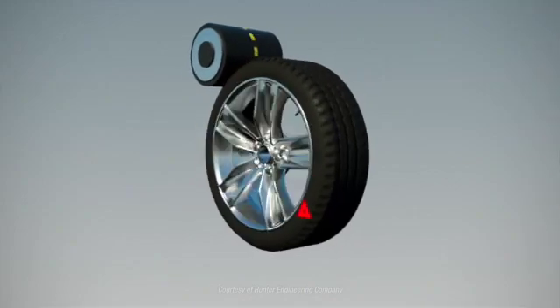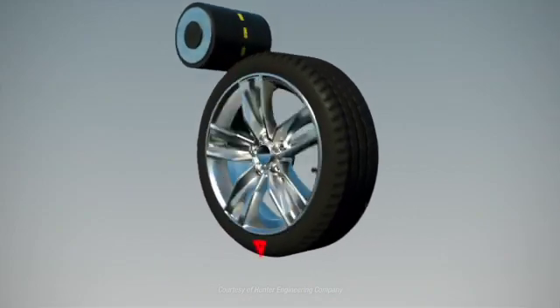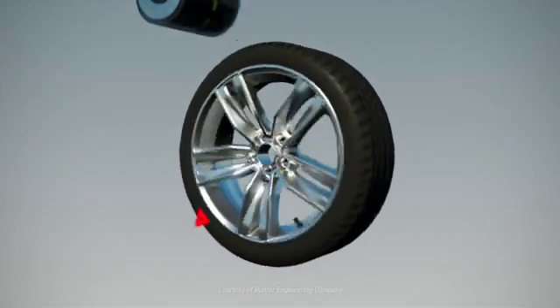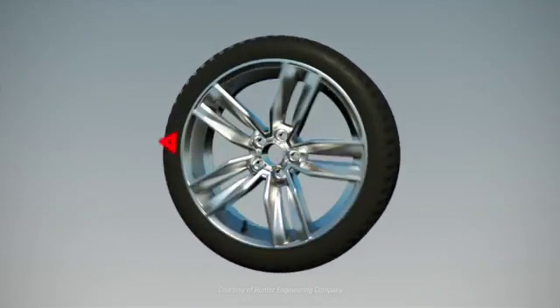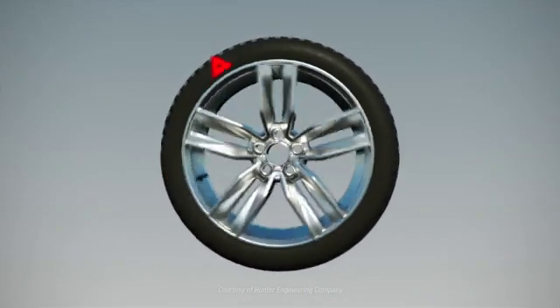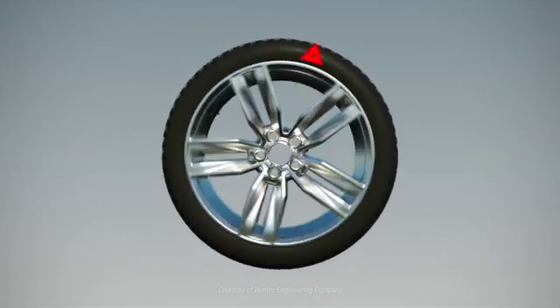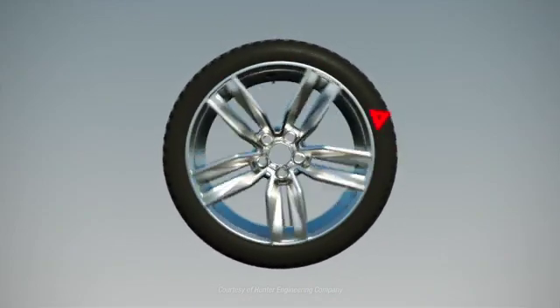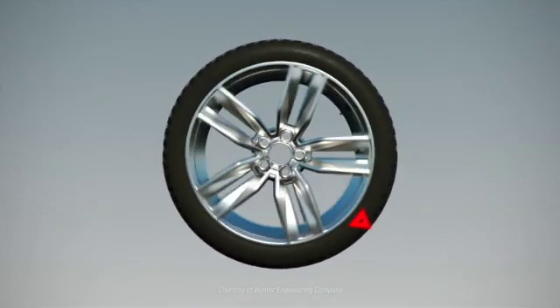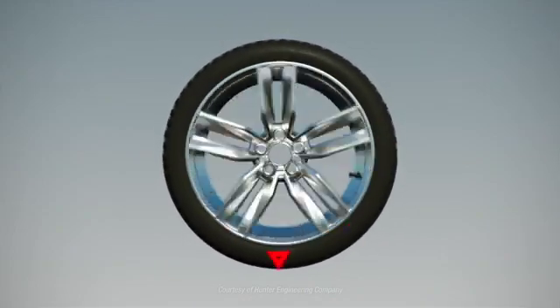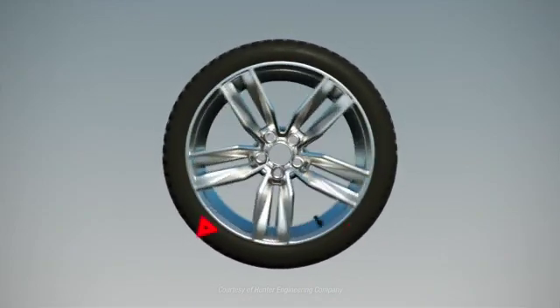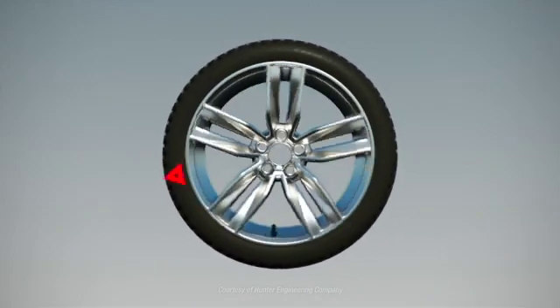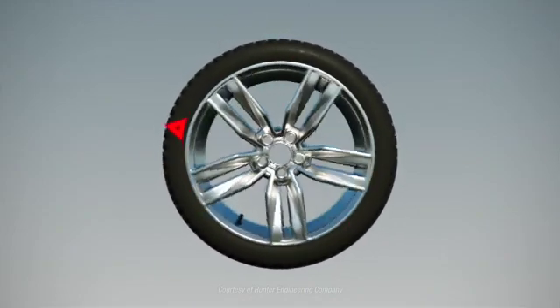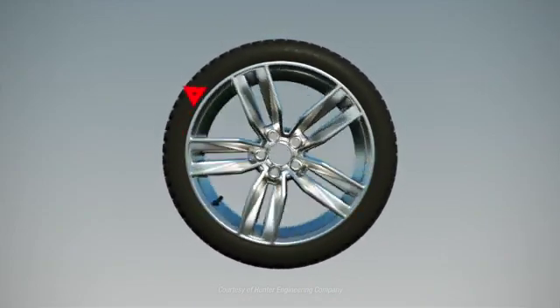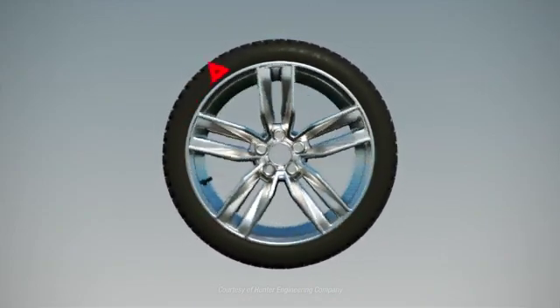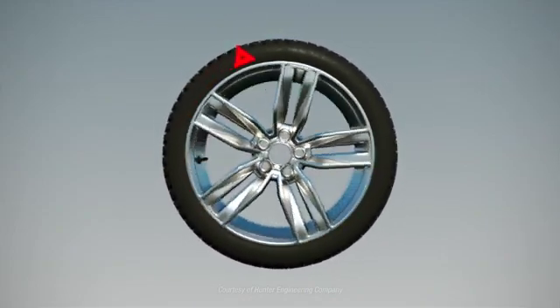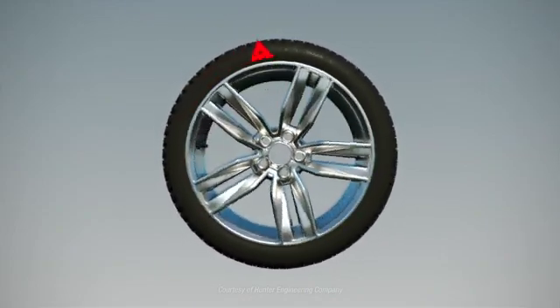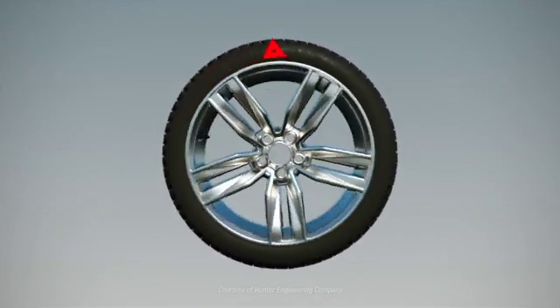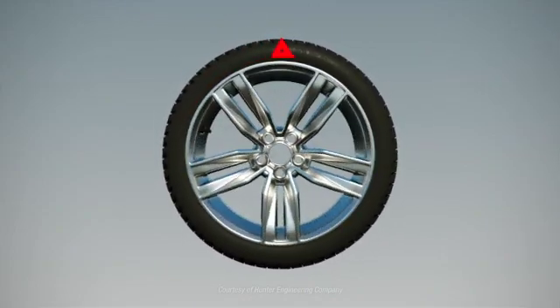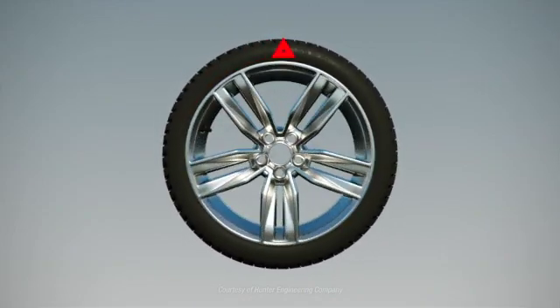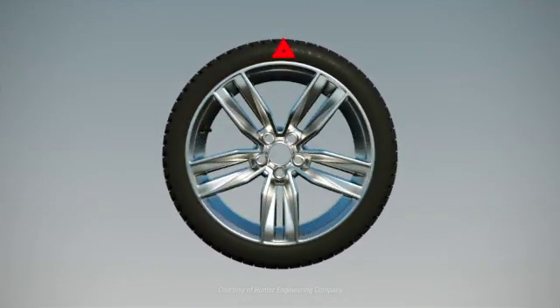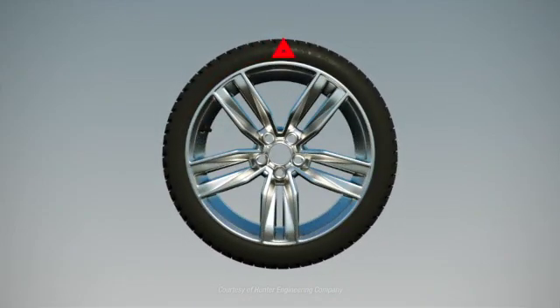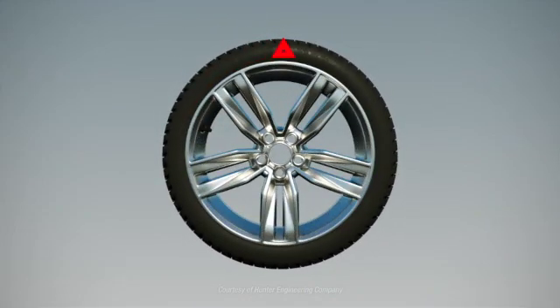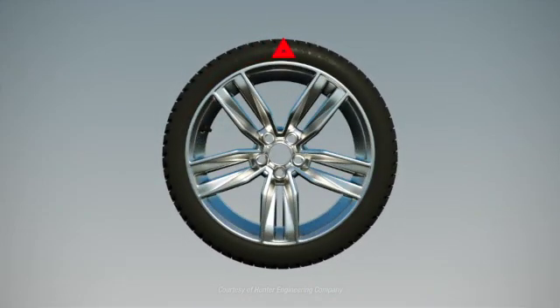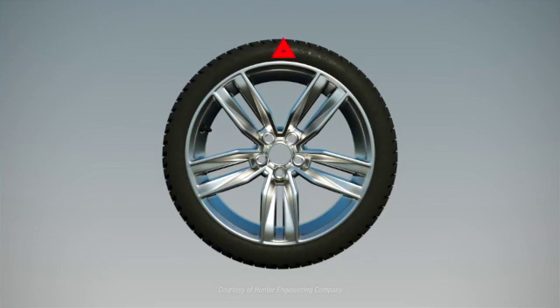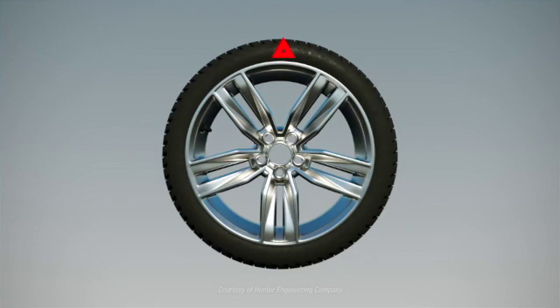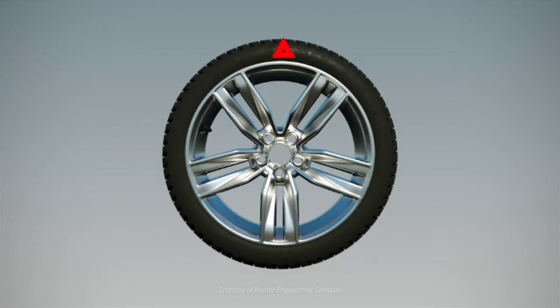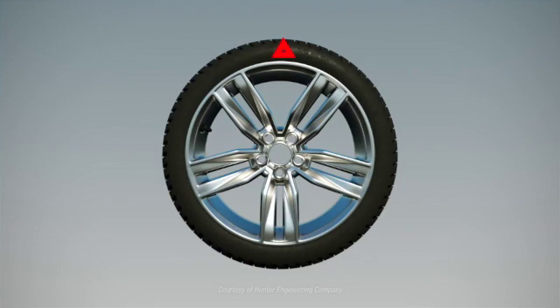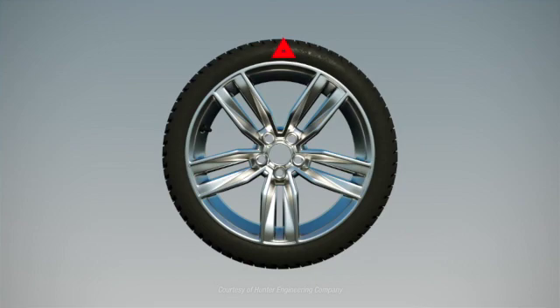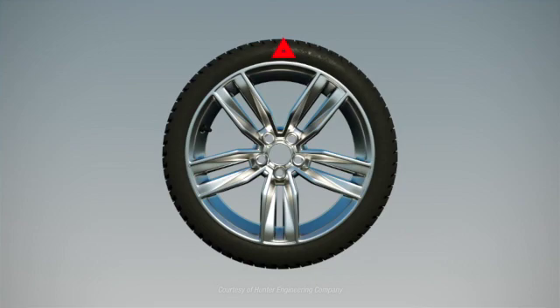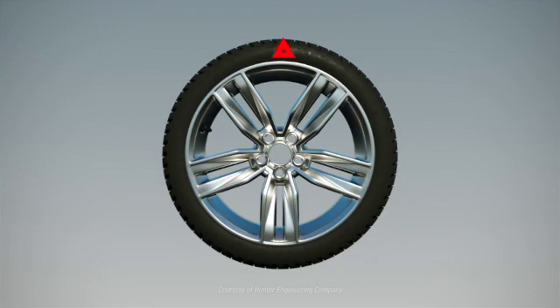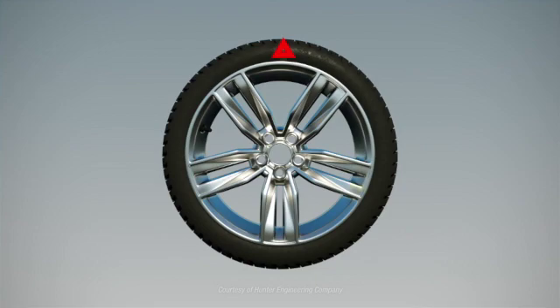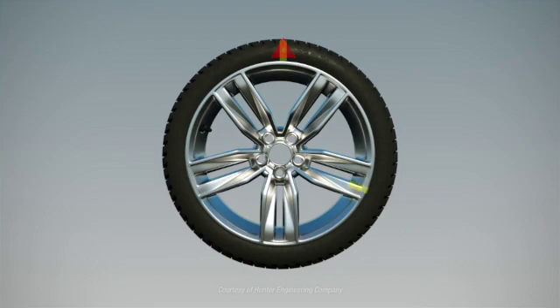The roller measures the road force for an assembly and the balancer suggests corrections to minimize or eliminate the road force vibration.